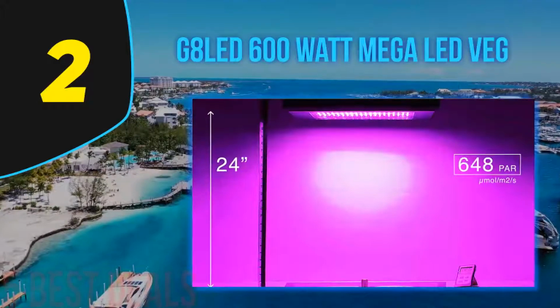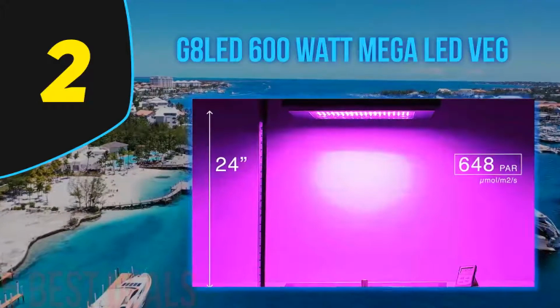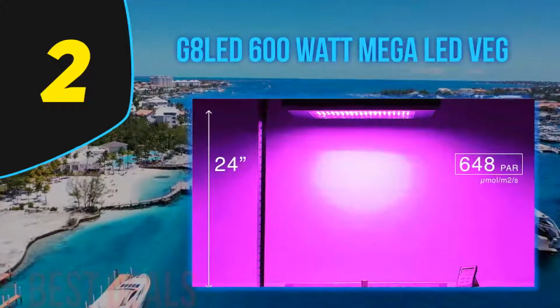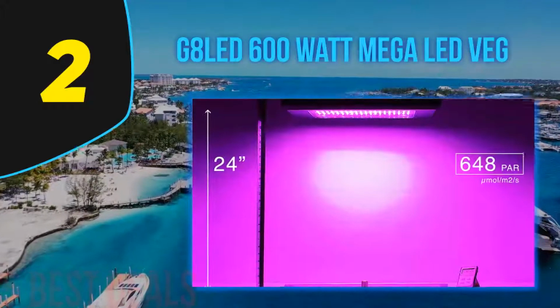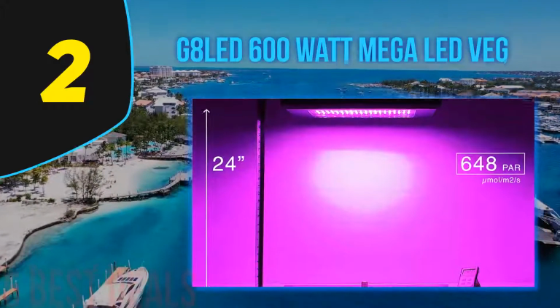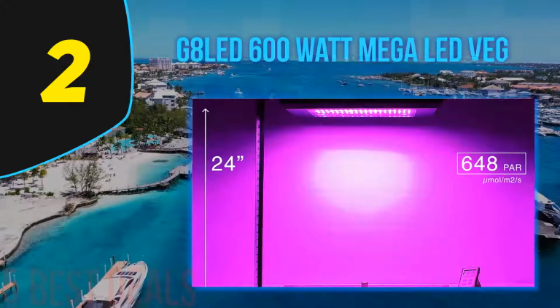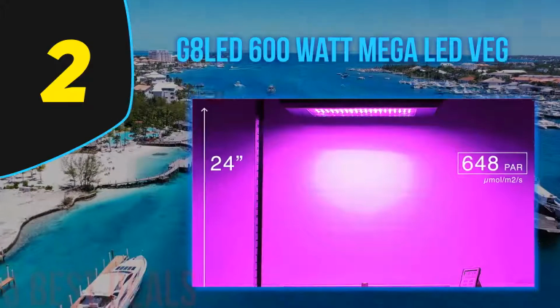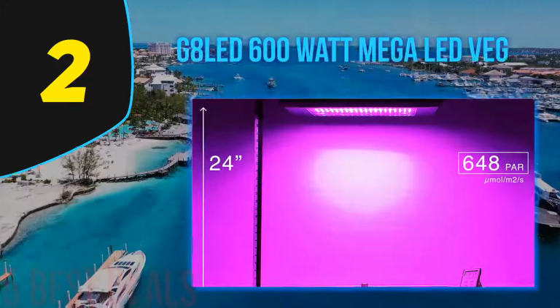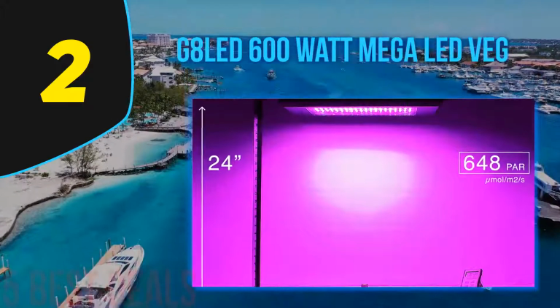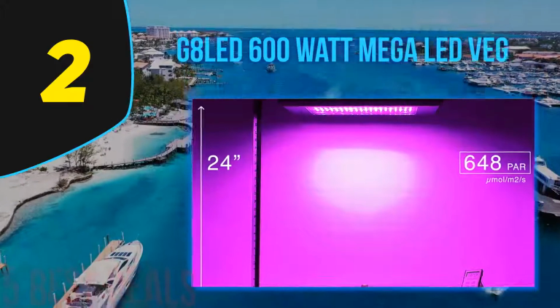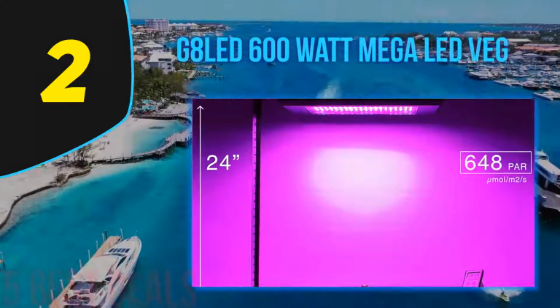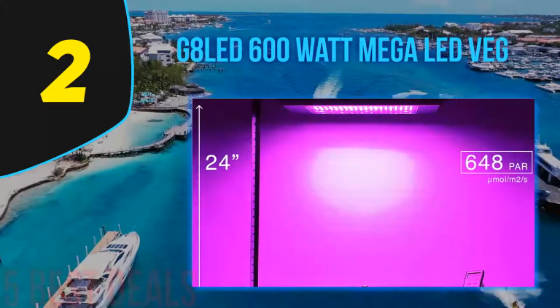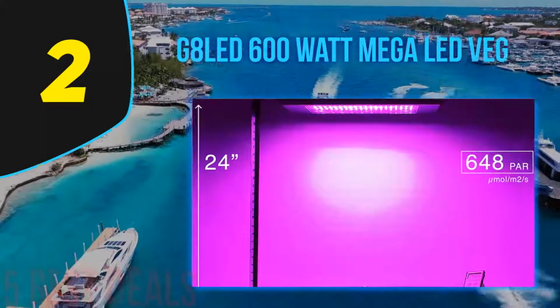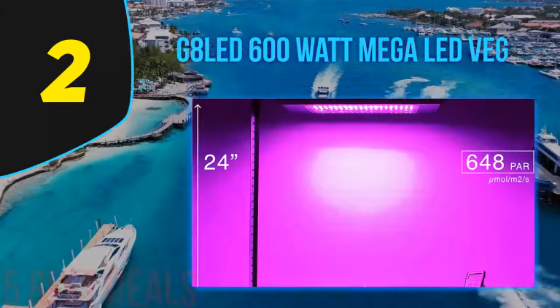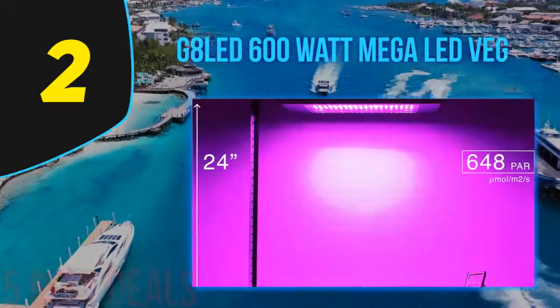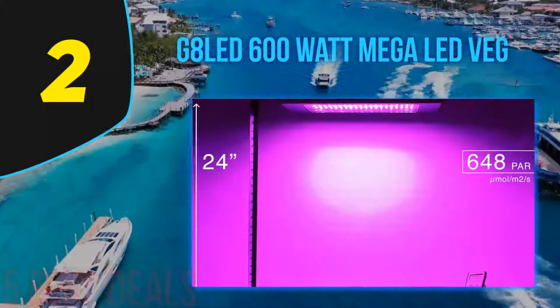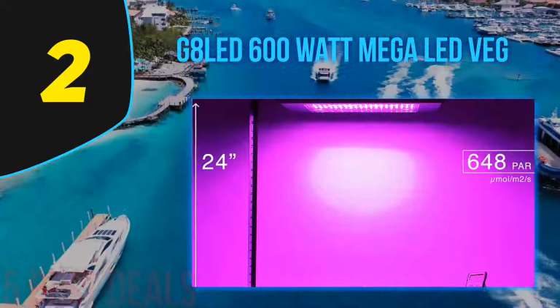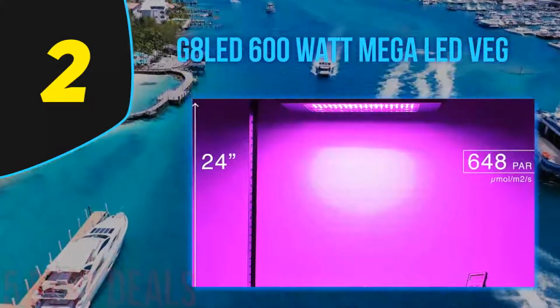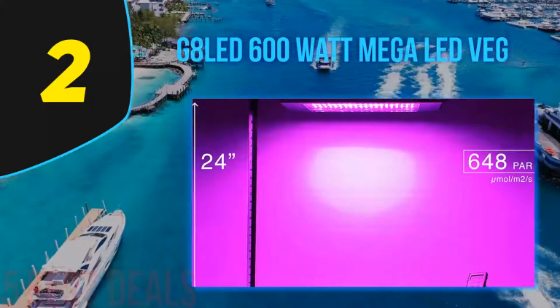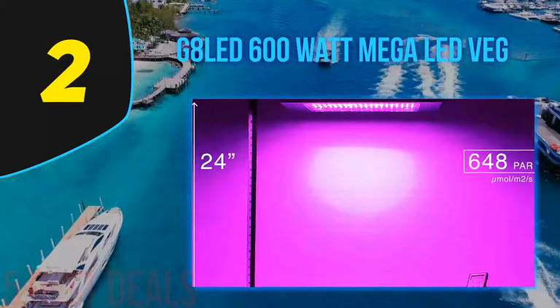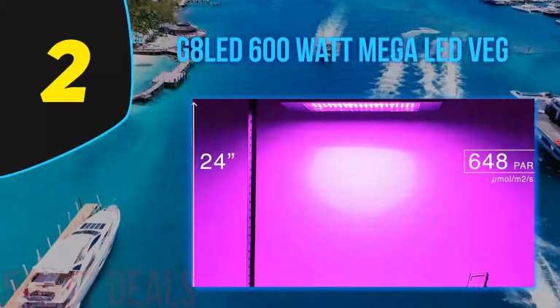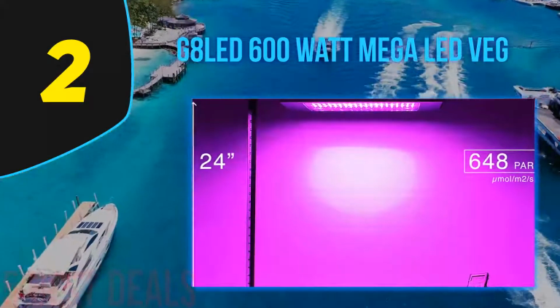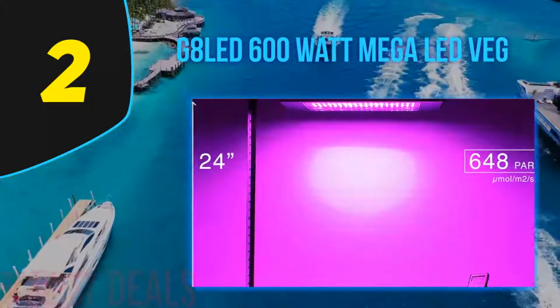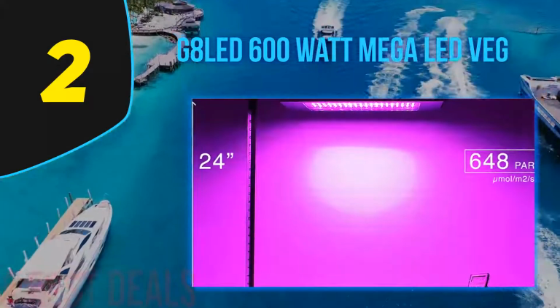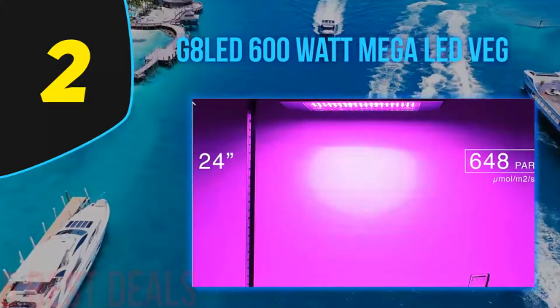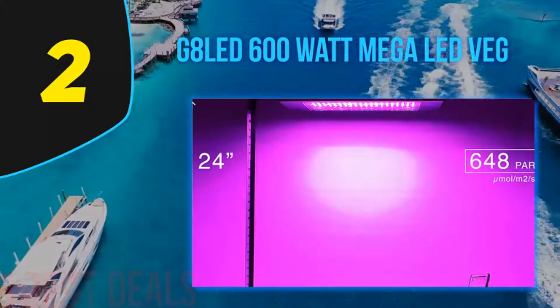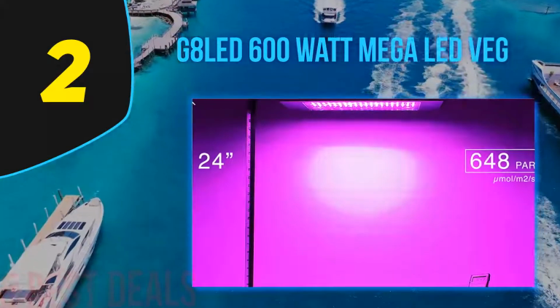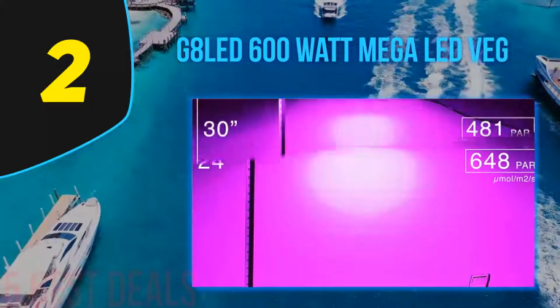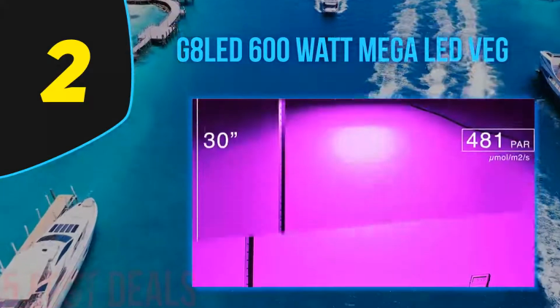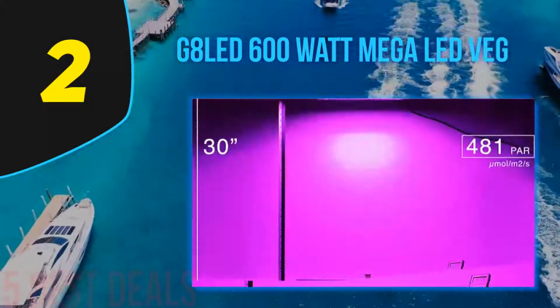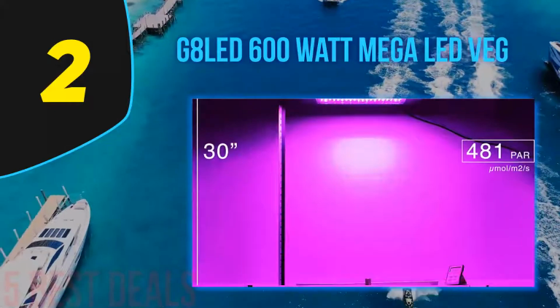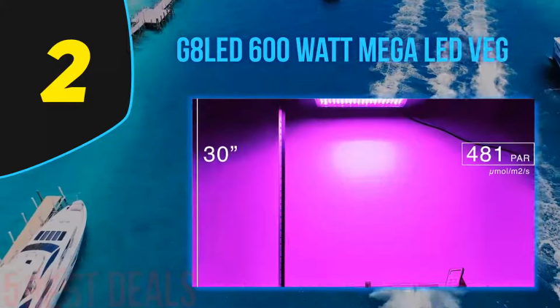Dorm Grow advises users to pair this system with 90-watt red bulbs during the flowering stage for best results.